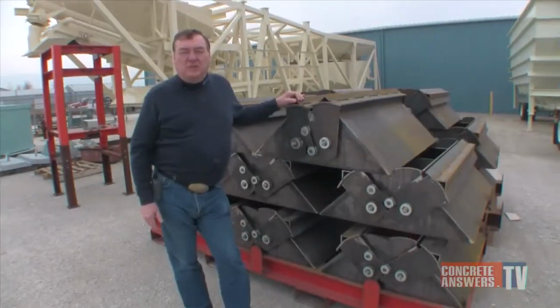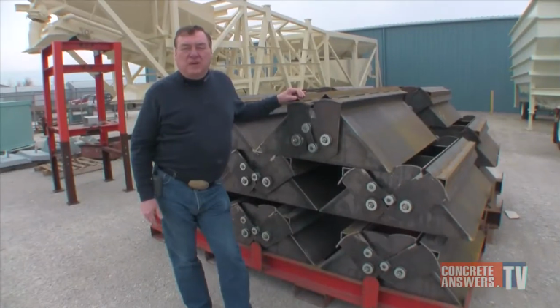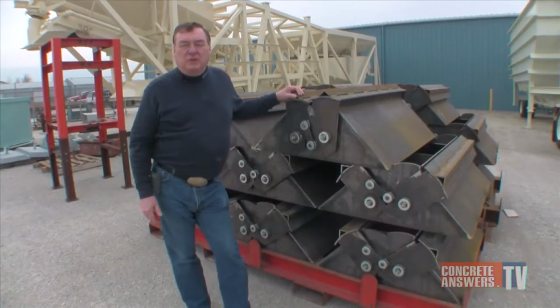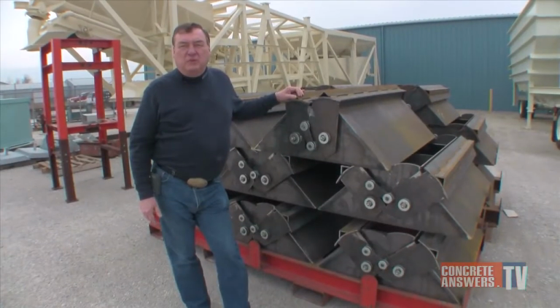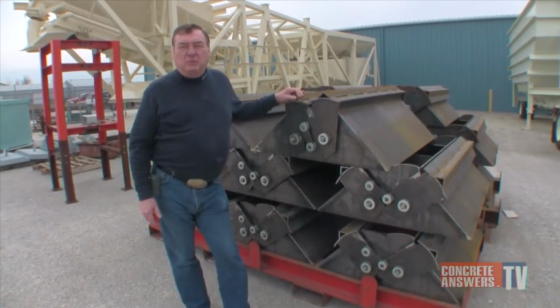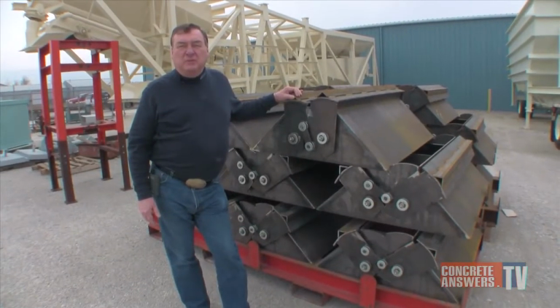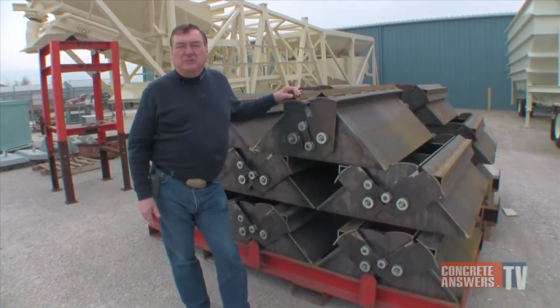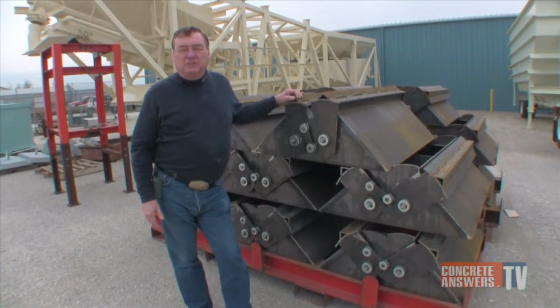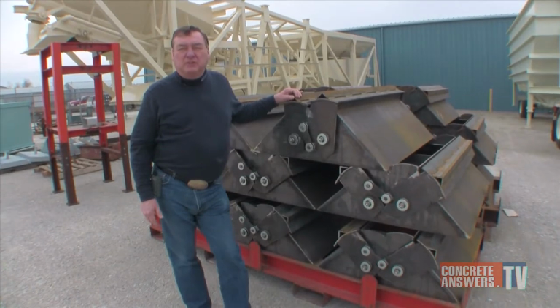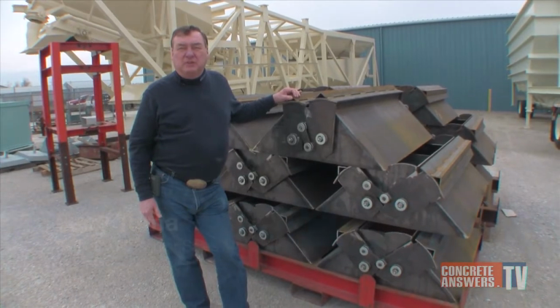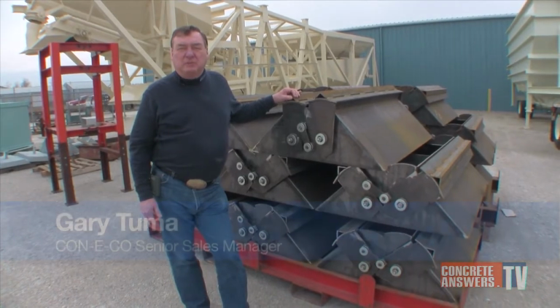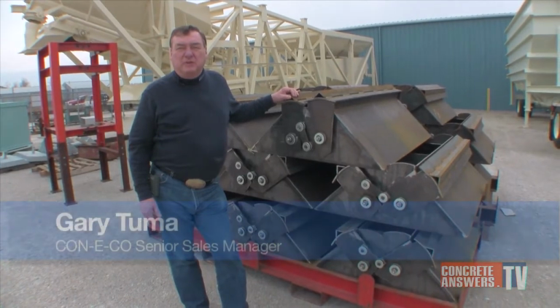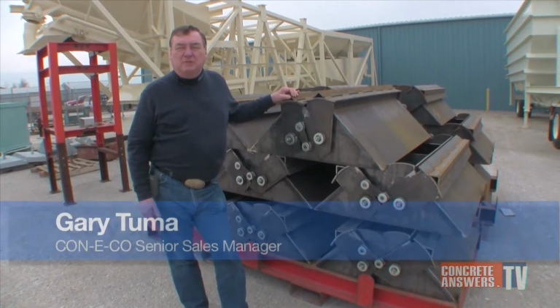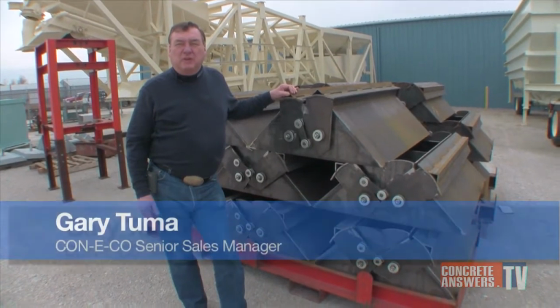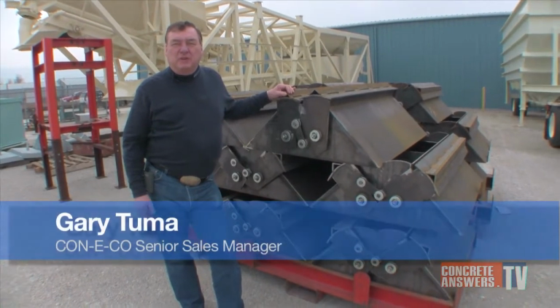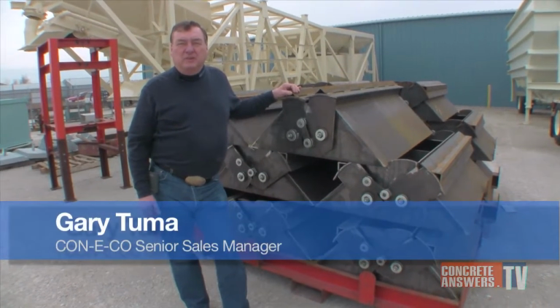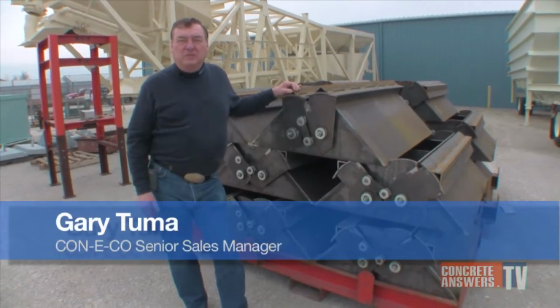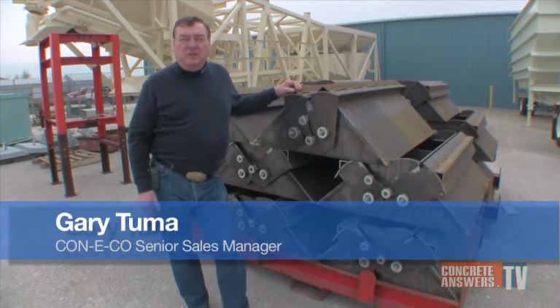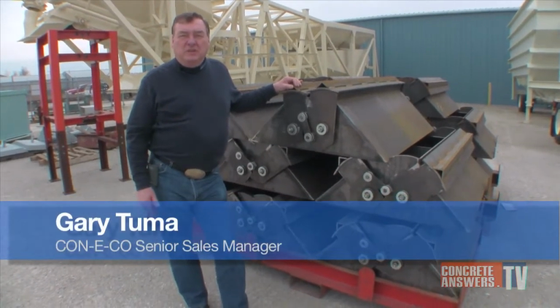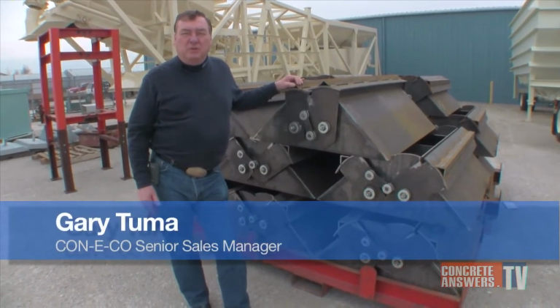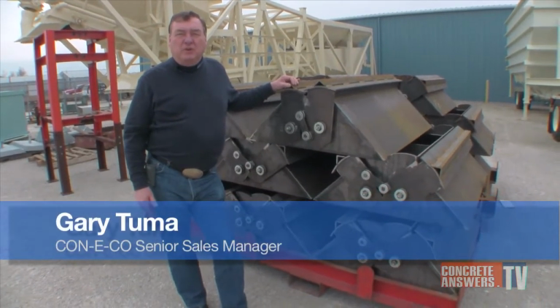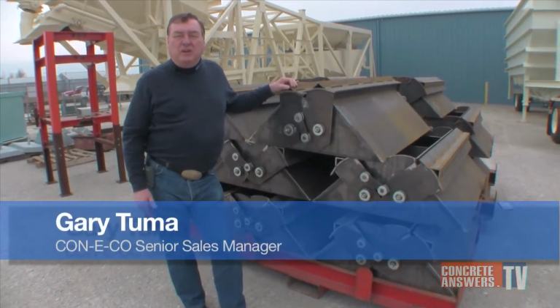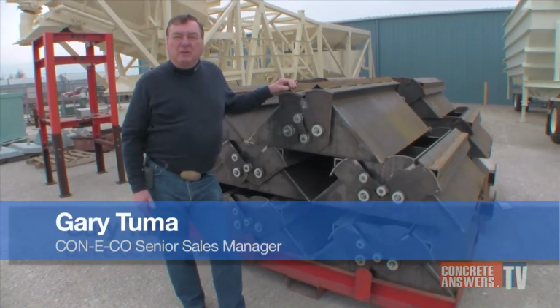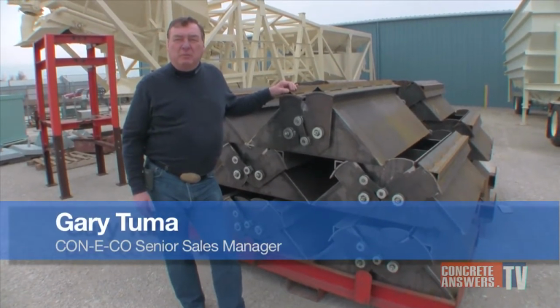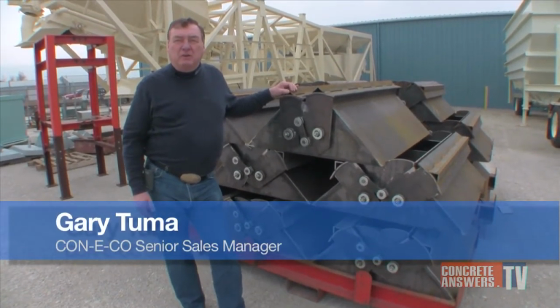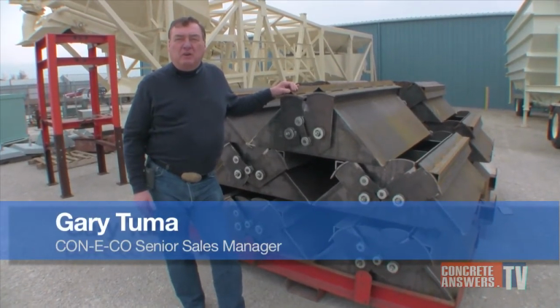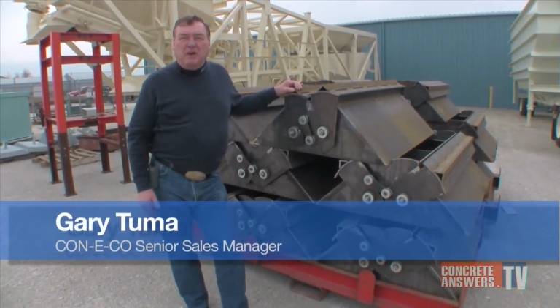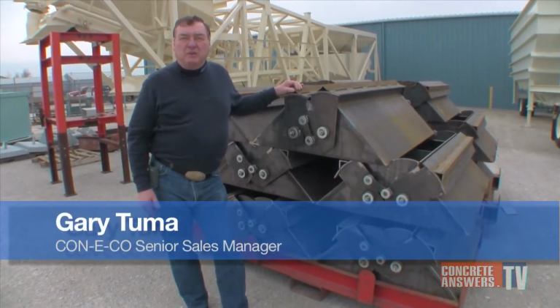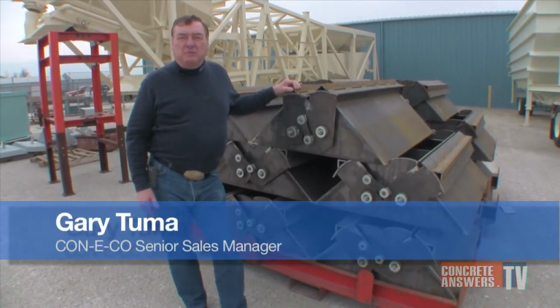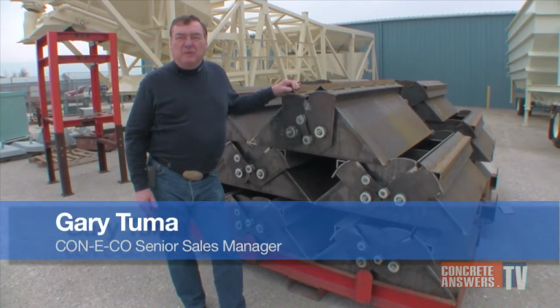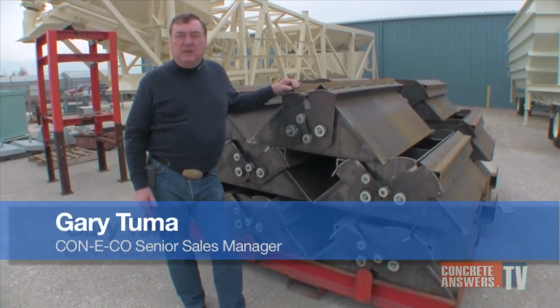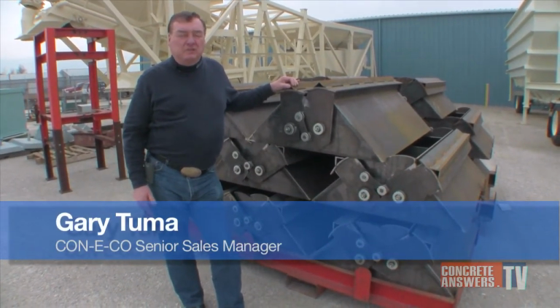Hi, I'm Gary Tuma, Senior Sales Manager for Conoco. We're here today to talk about our aggregate bin gates.